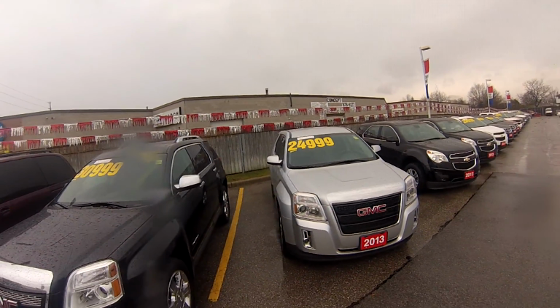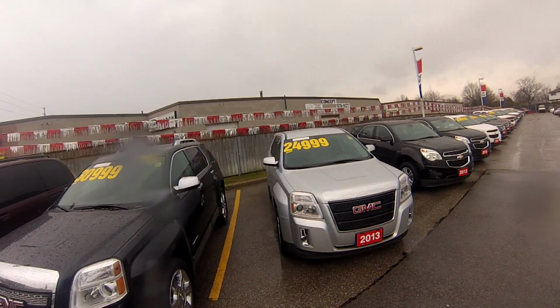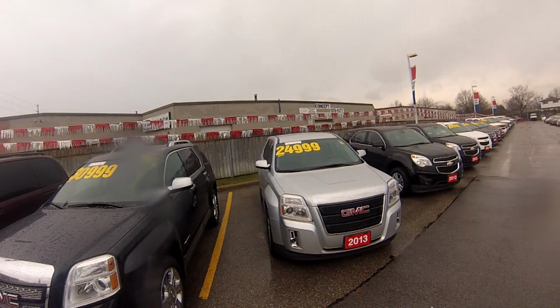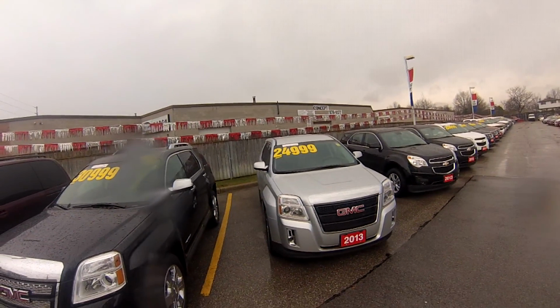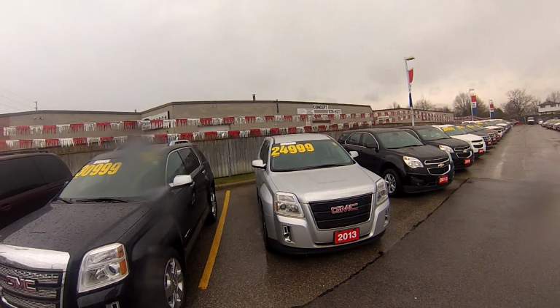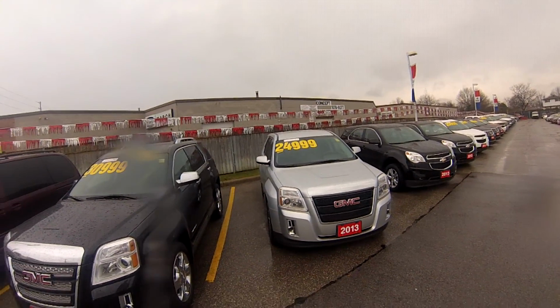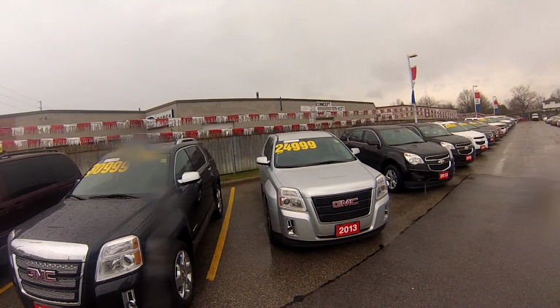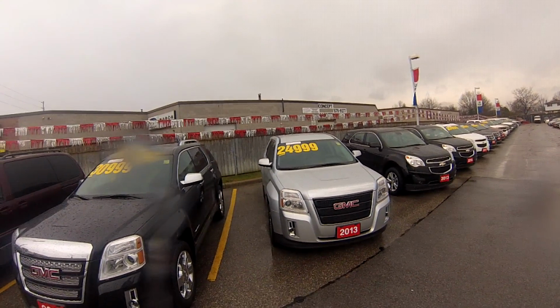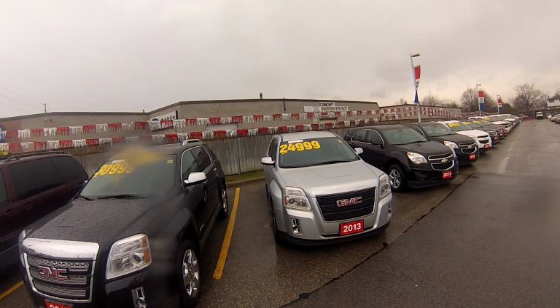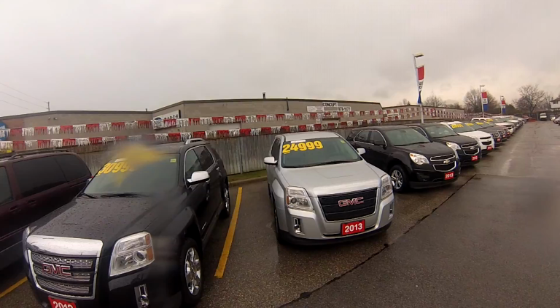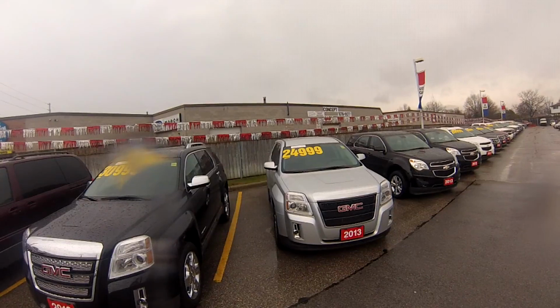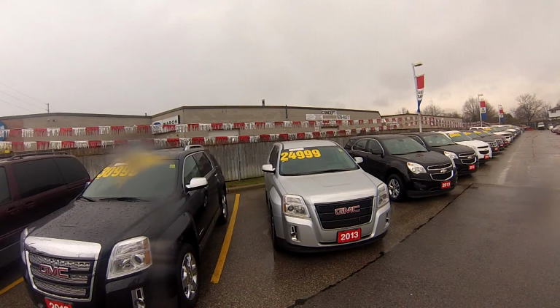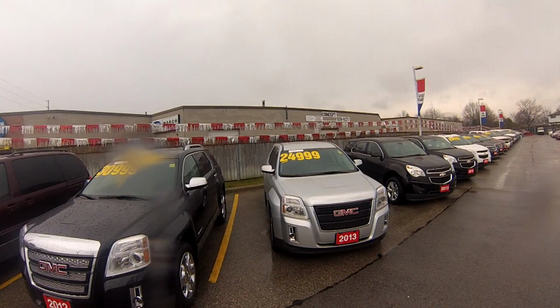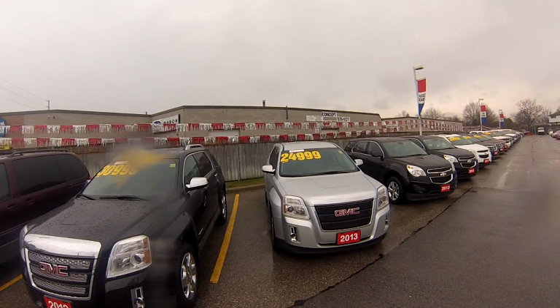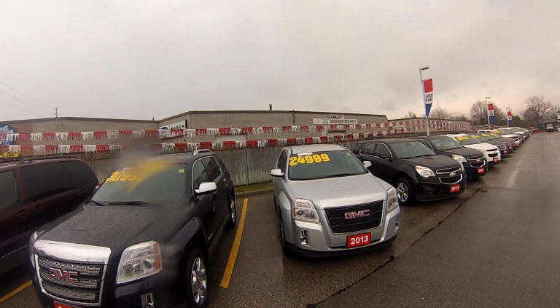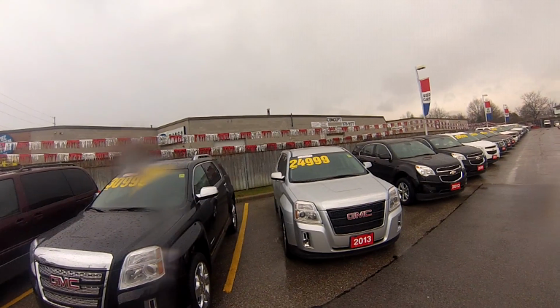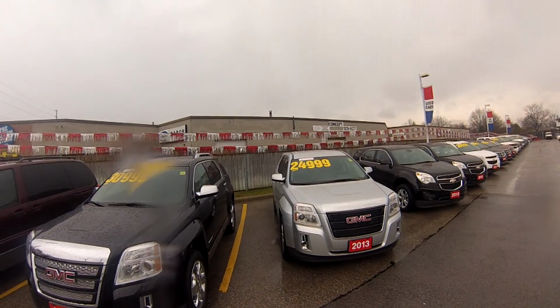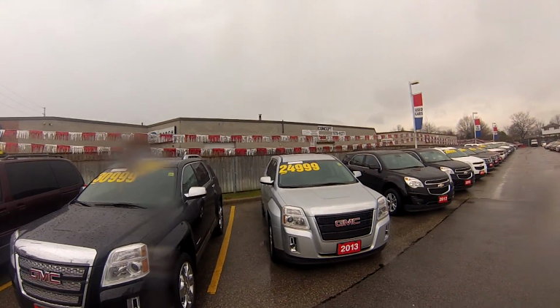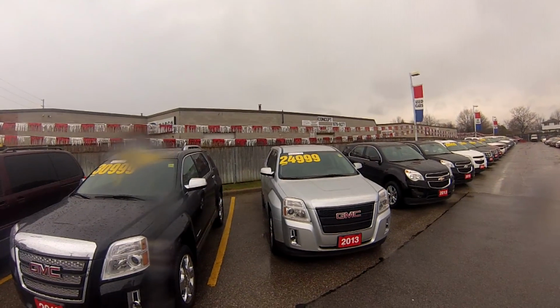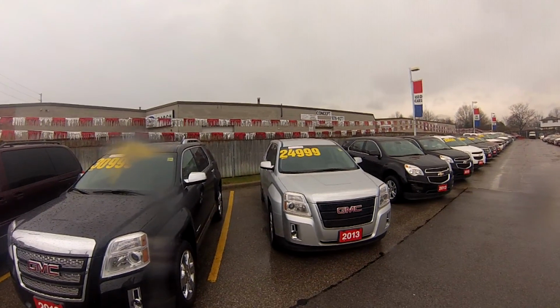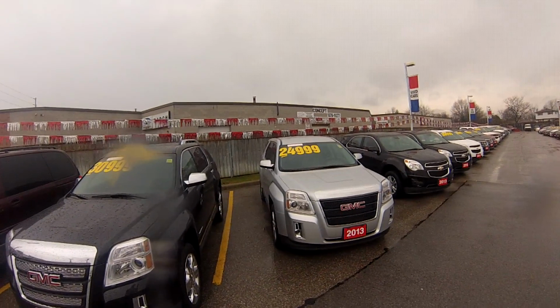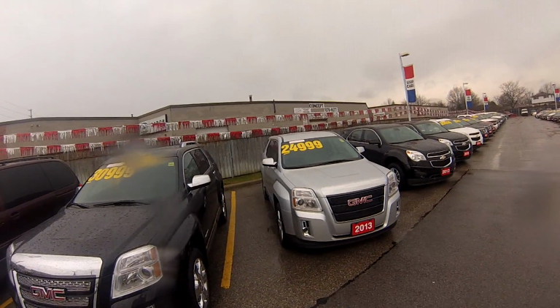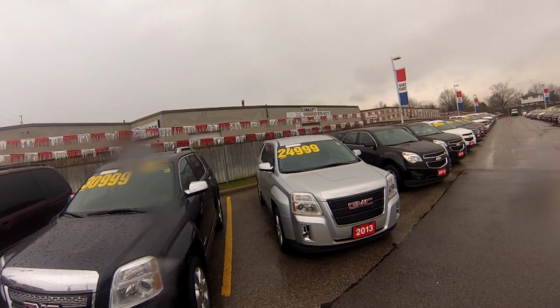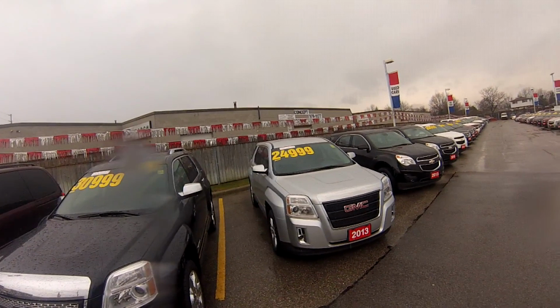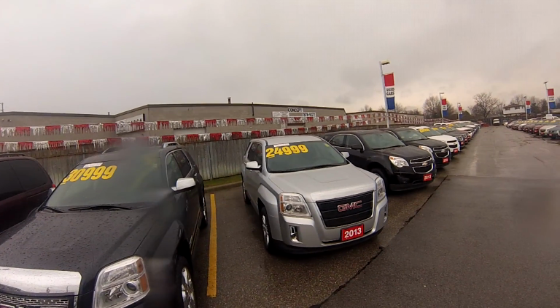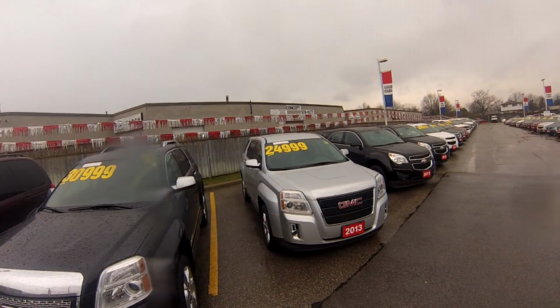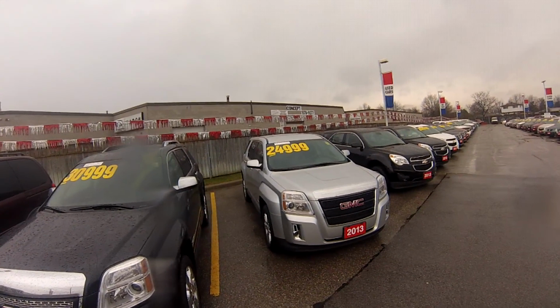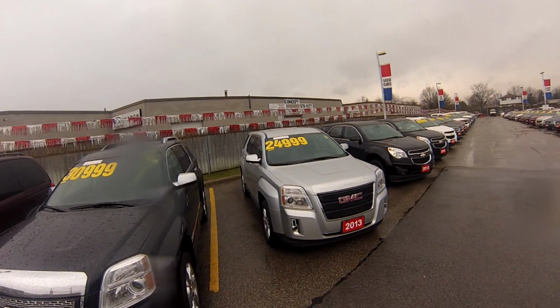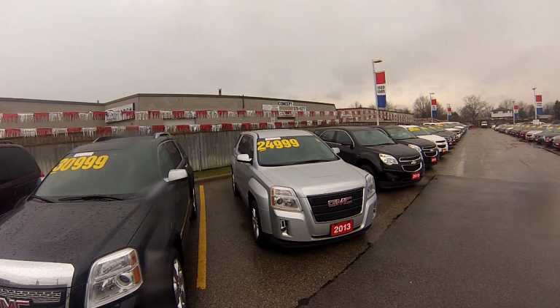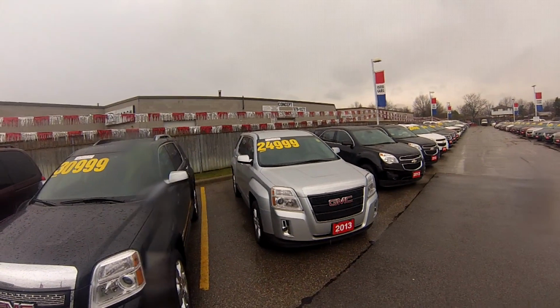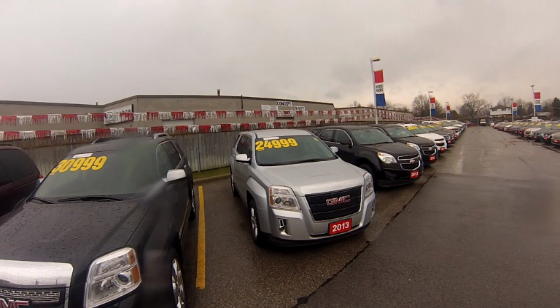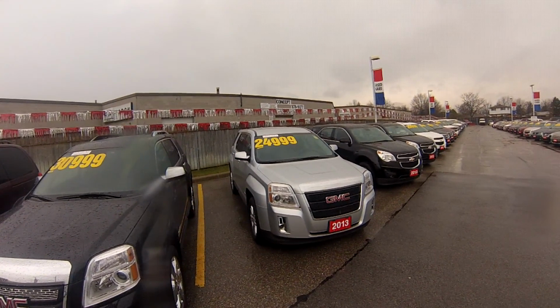Best of all, we've priced it at $24,999, so it's very good value. Stop by 801 Main Street East today or give us a call.